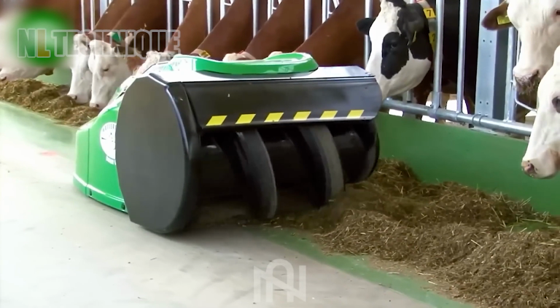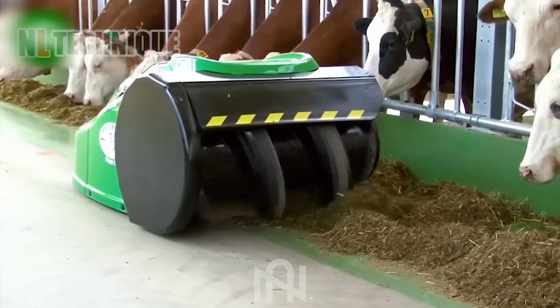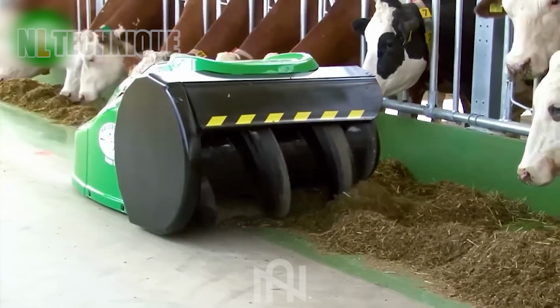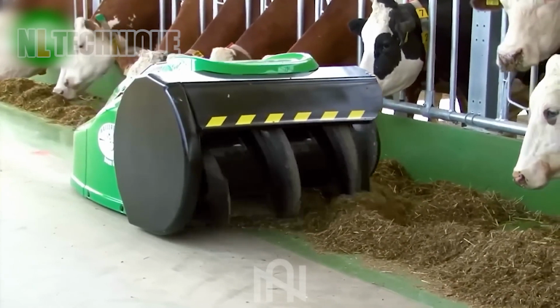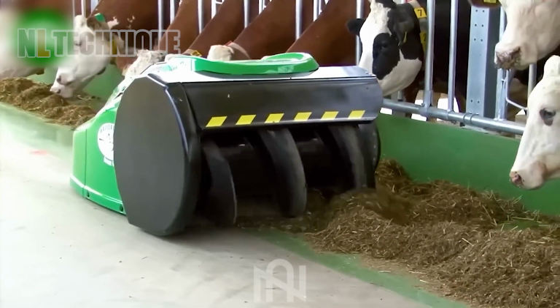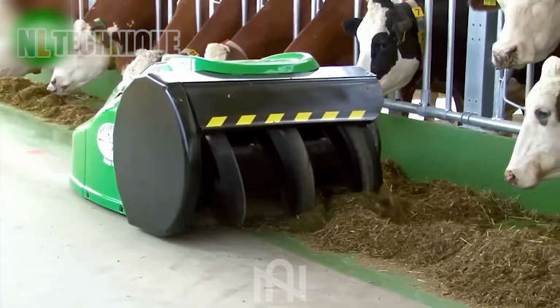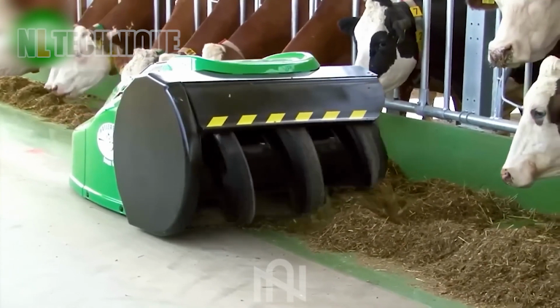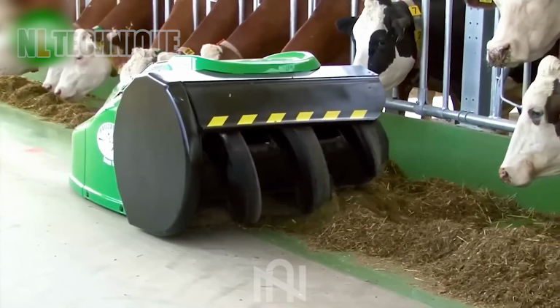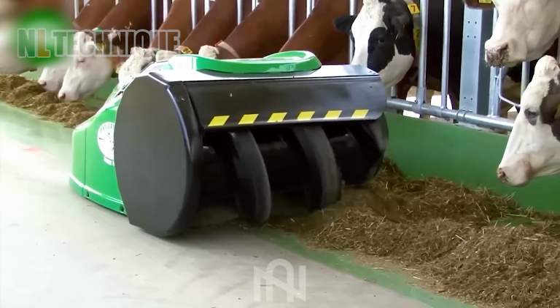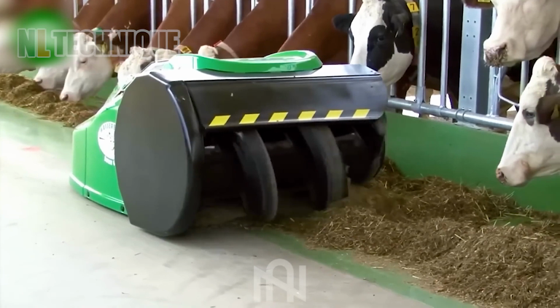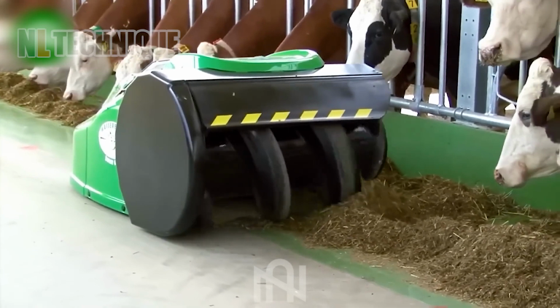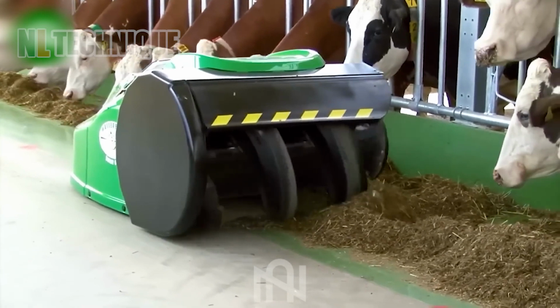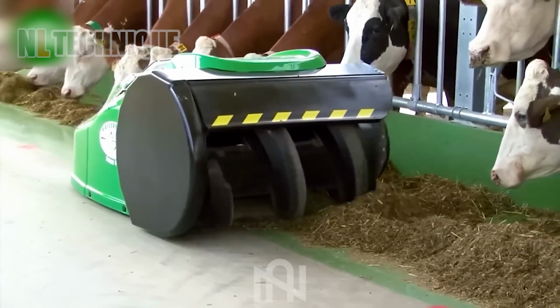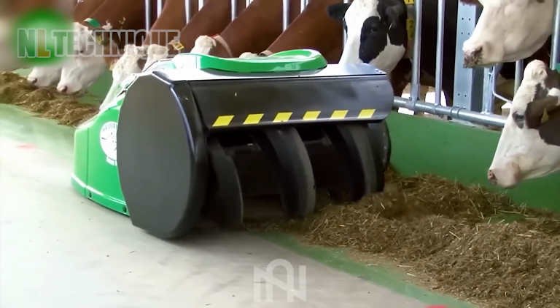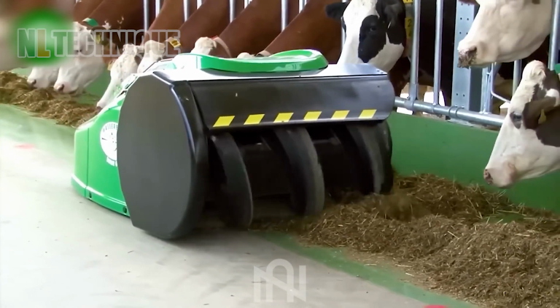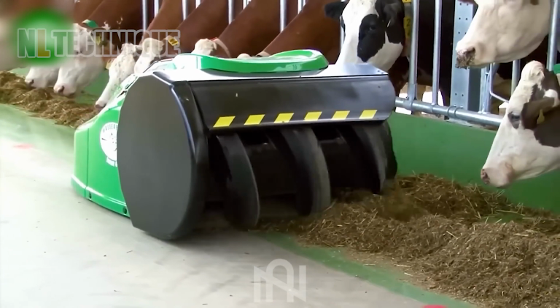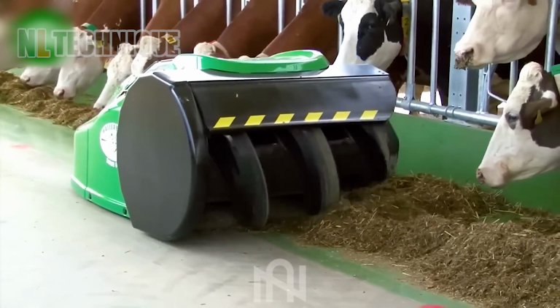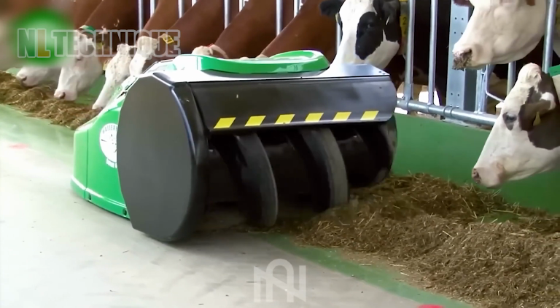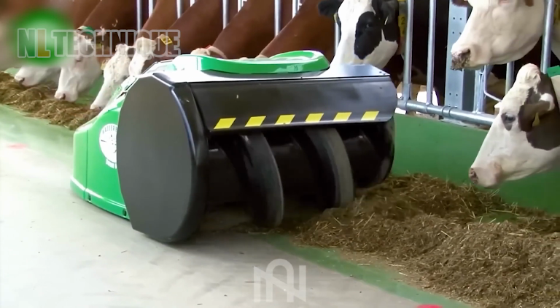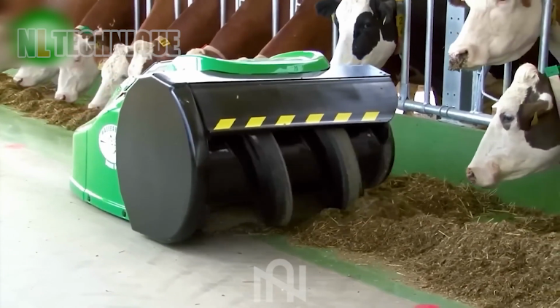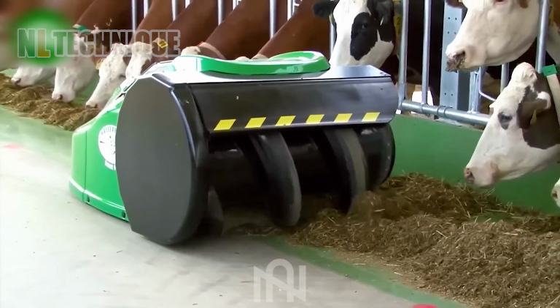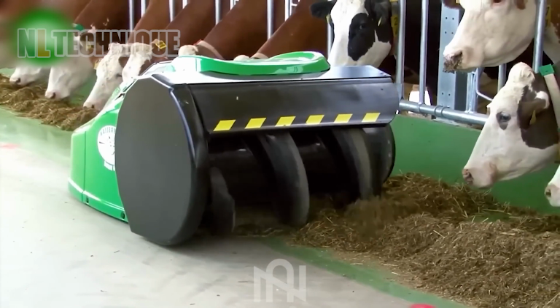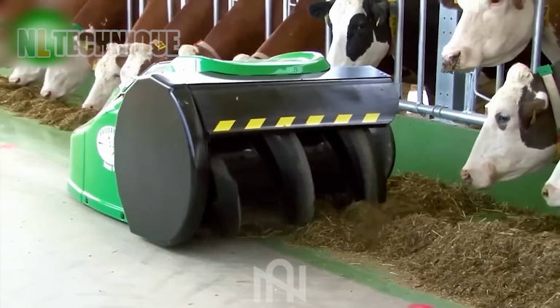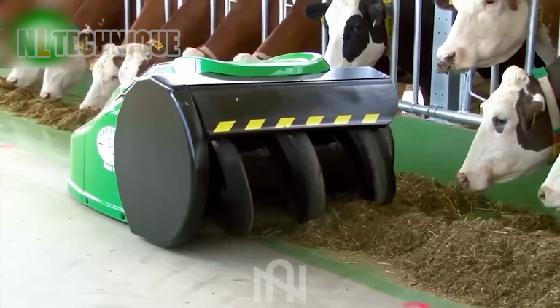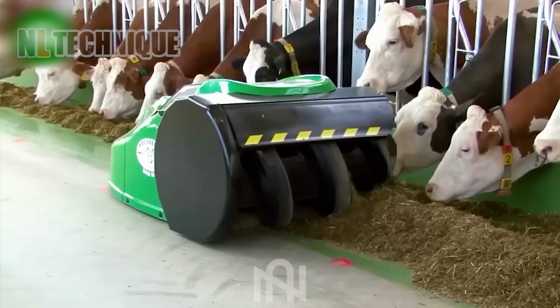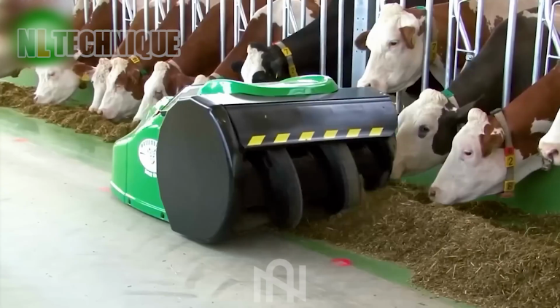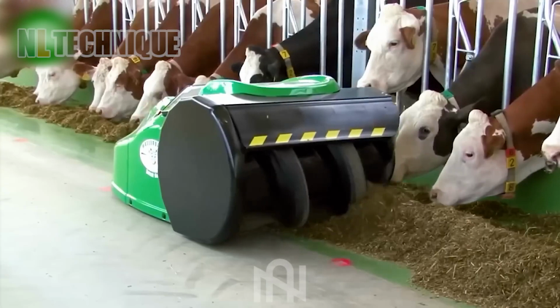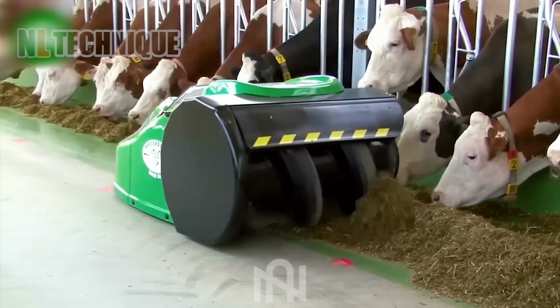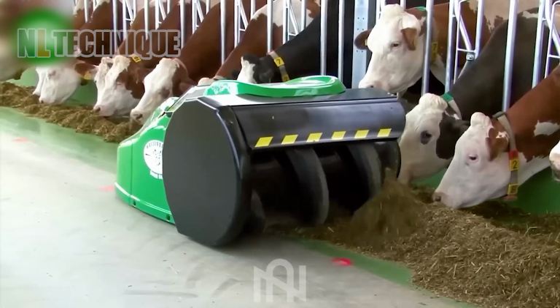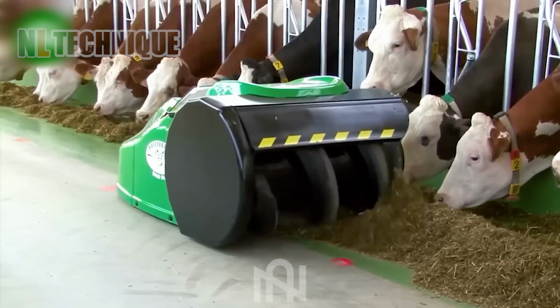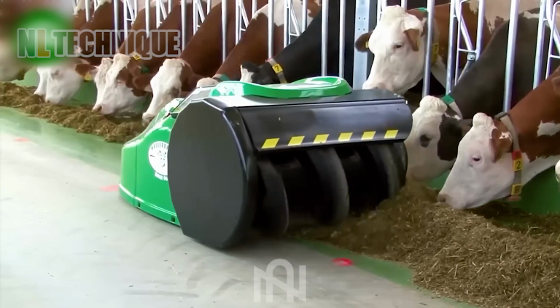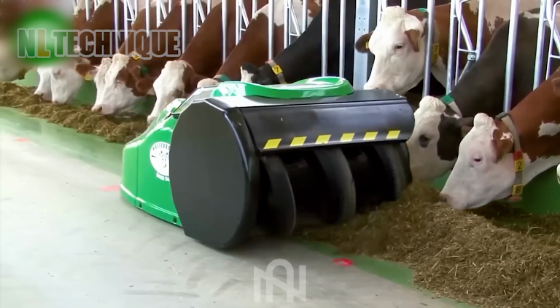Thanks to this machine, these dairy cows will never go hungry.